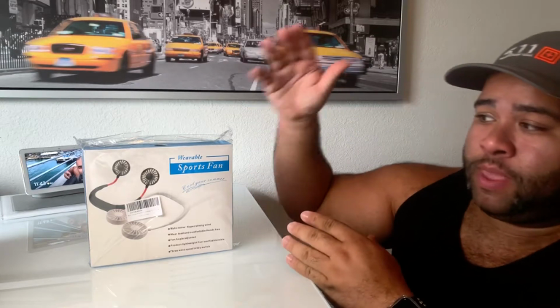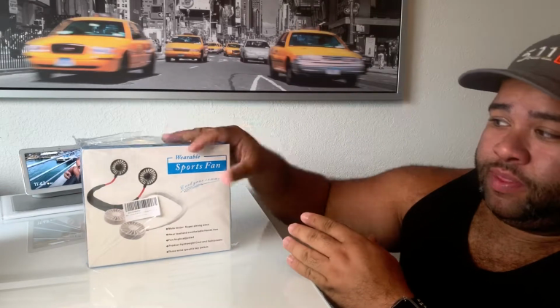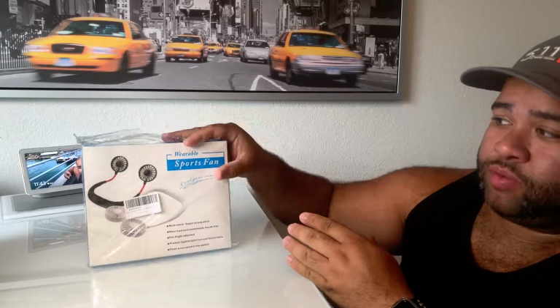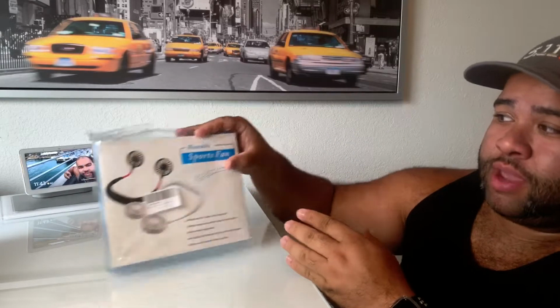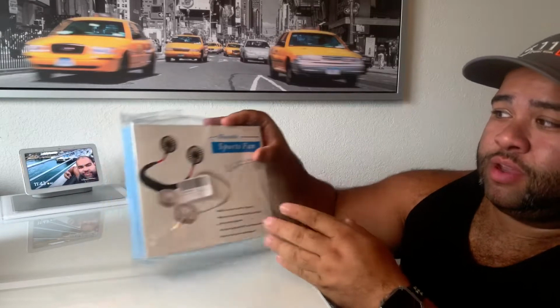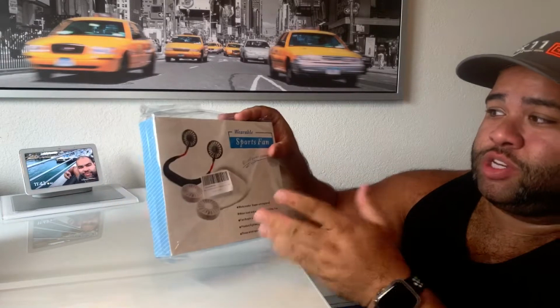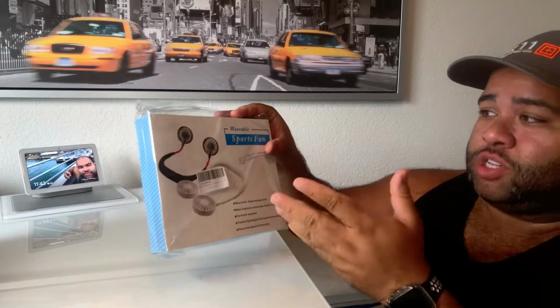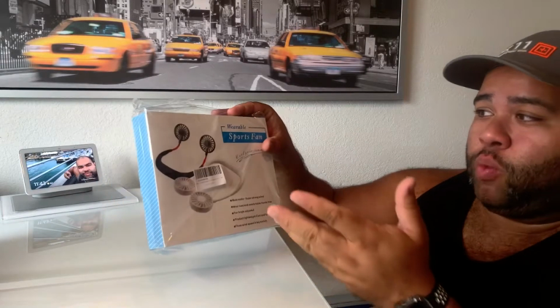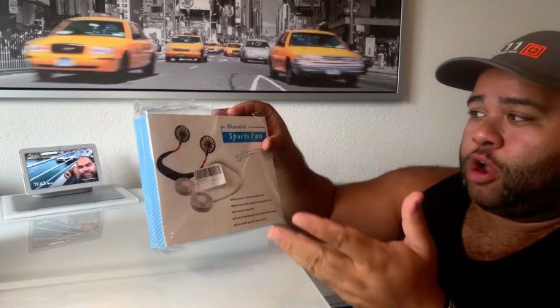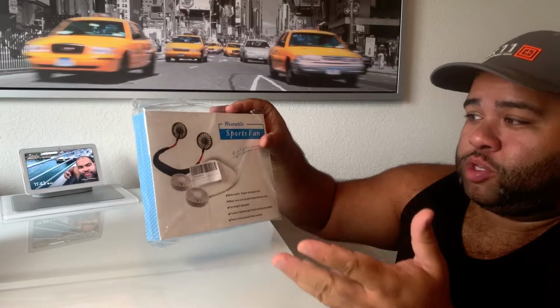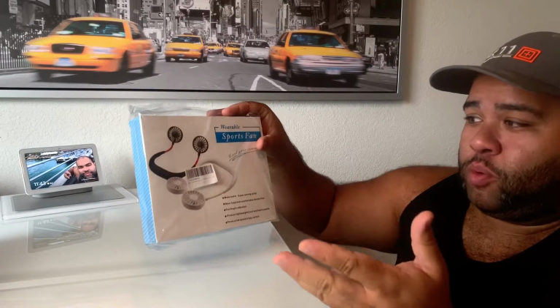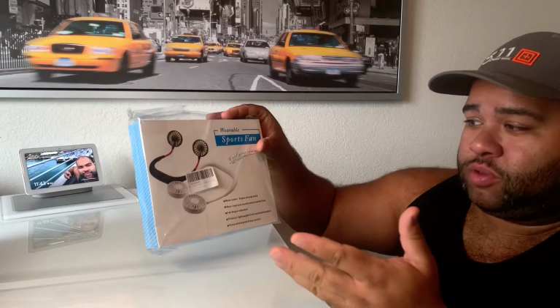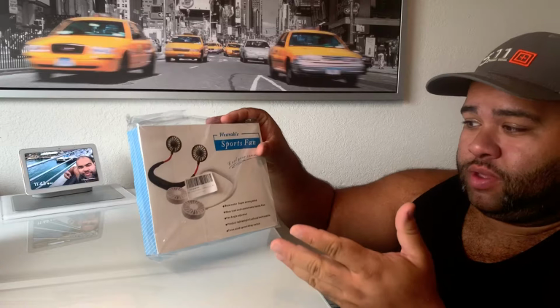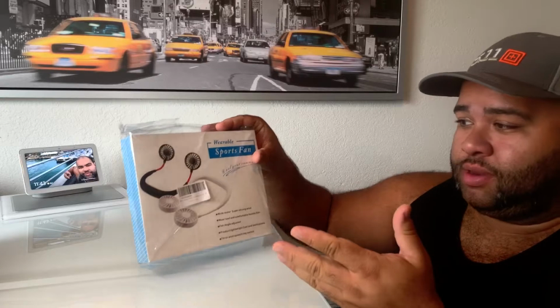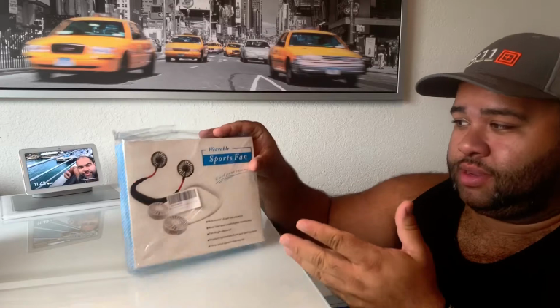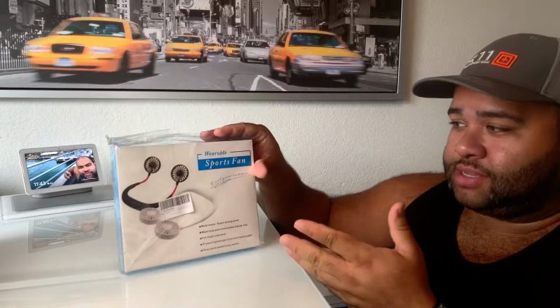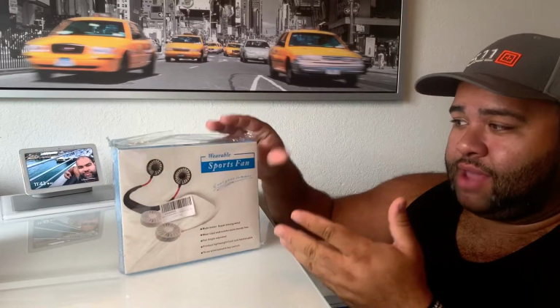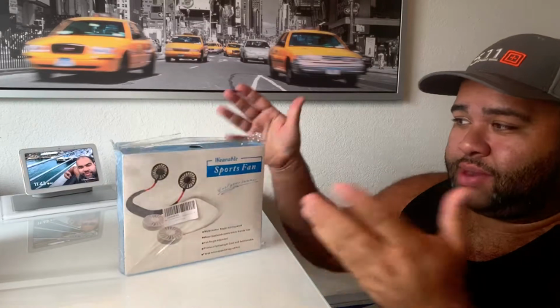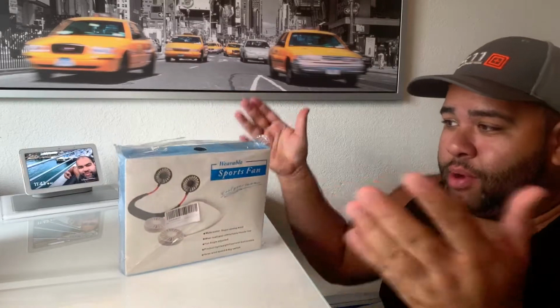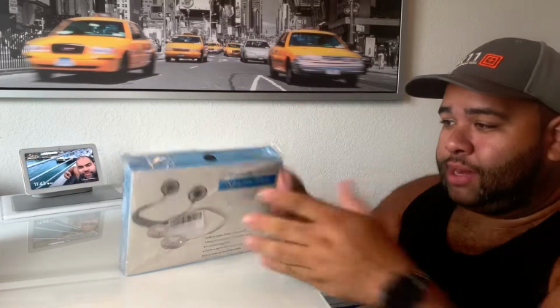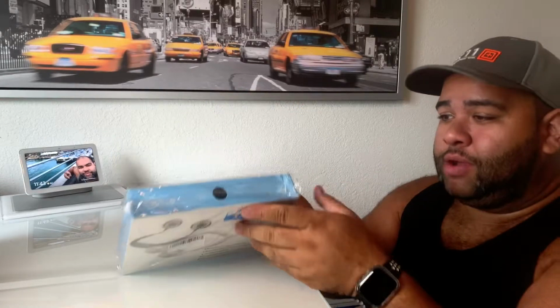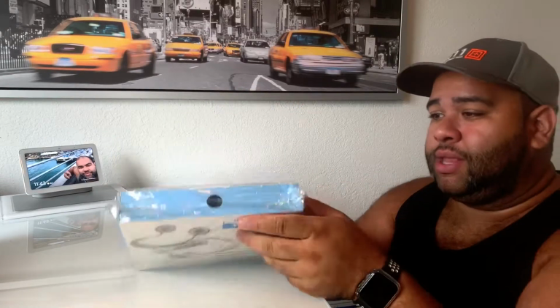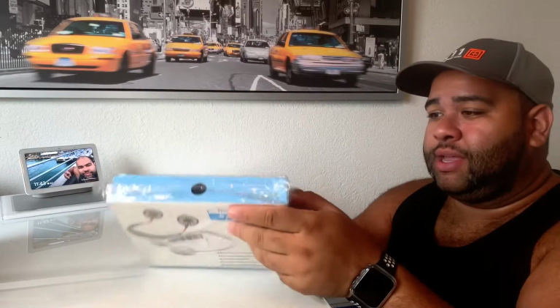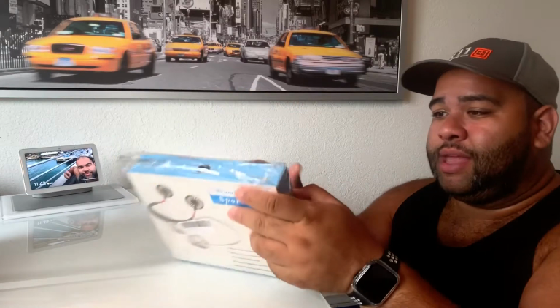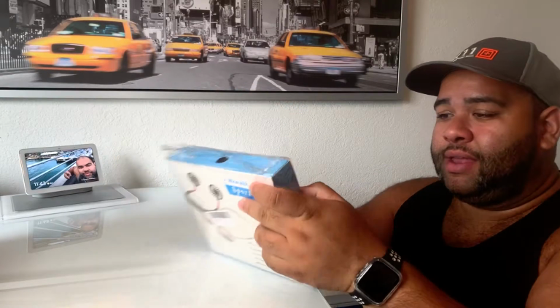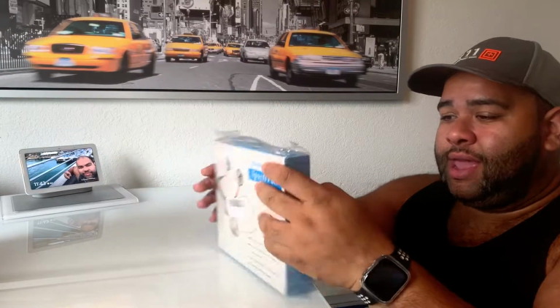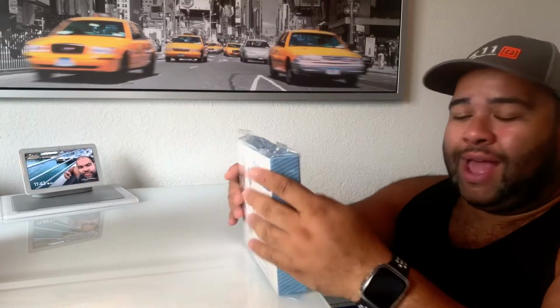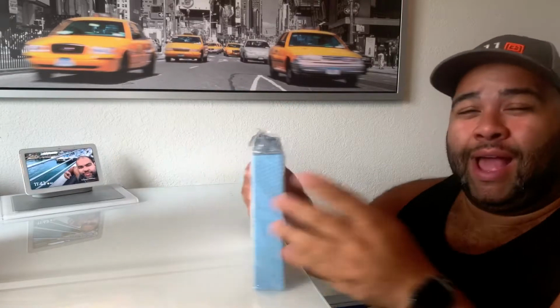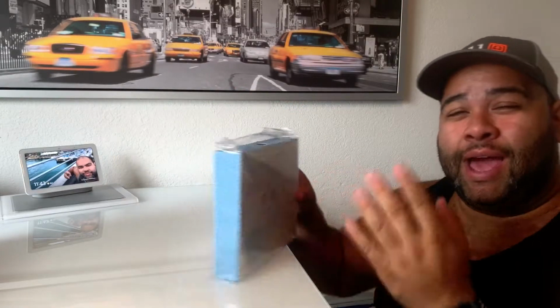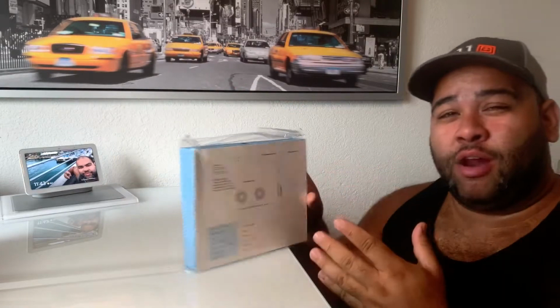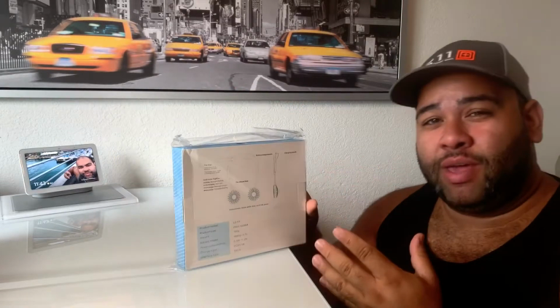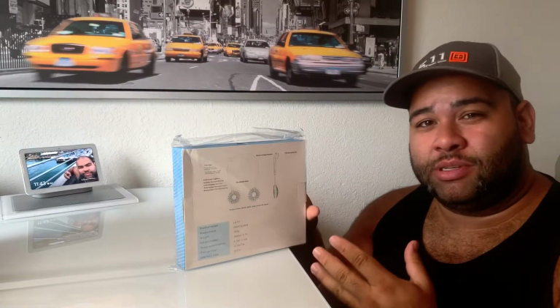This right here is just a wearable sports fan. It doesn't have any branding or anything like that. I got it off Amazon.